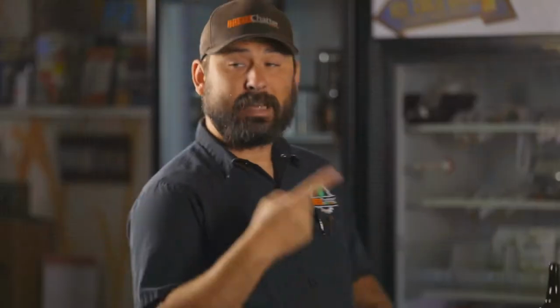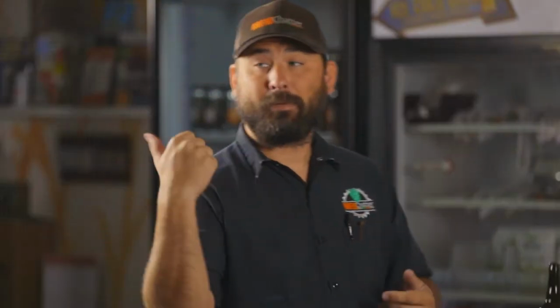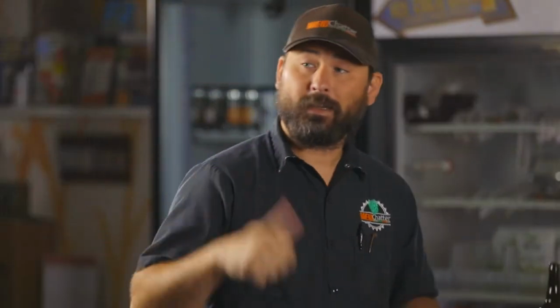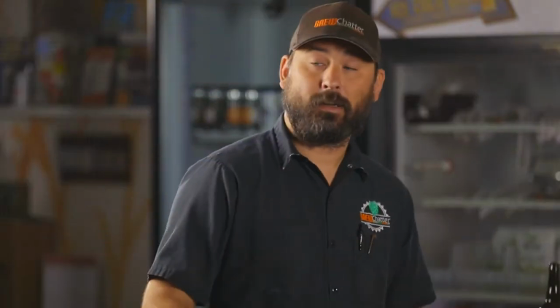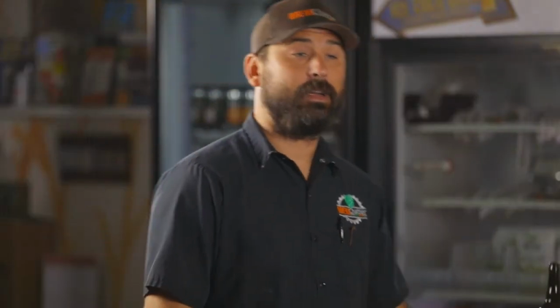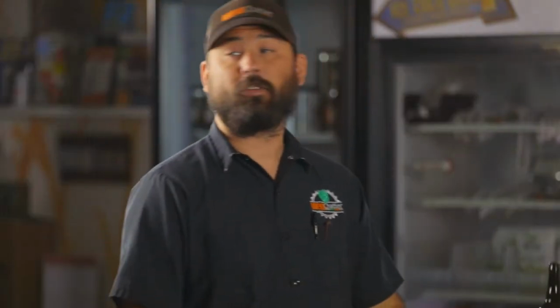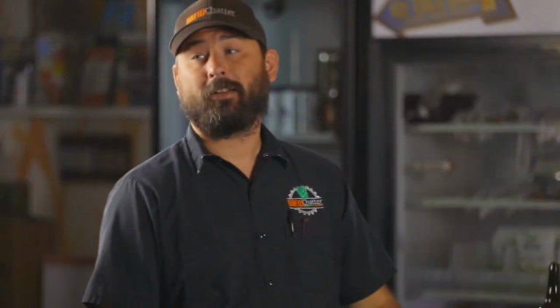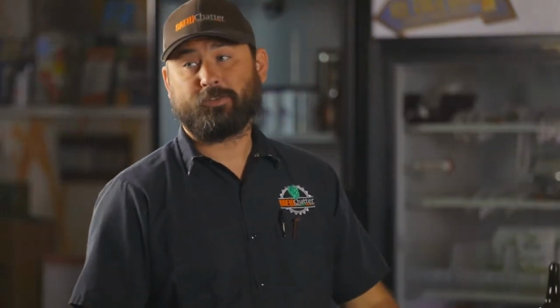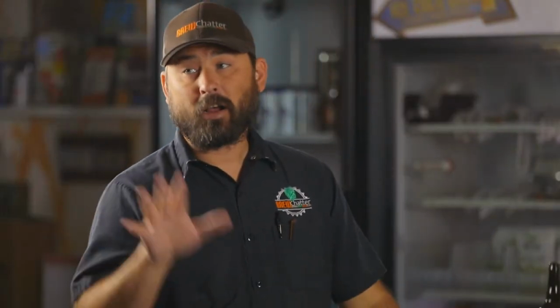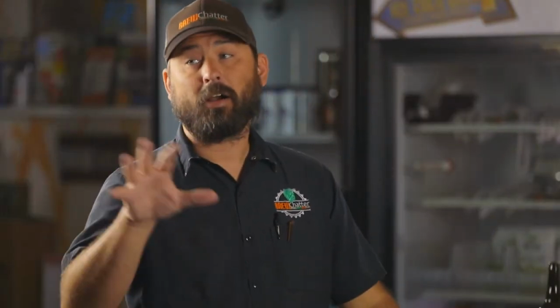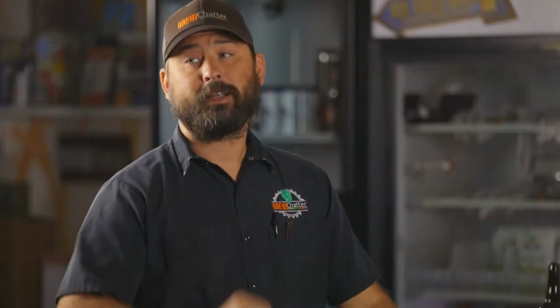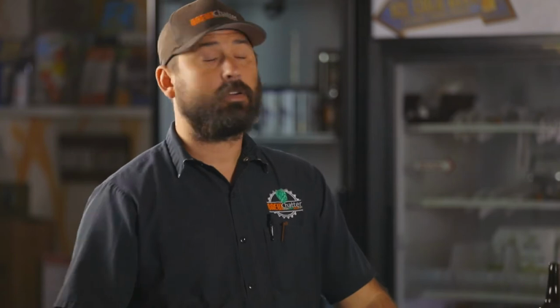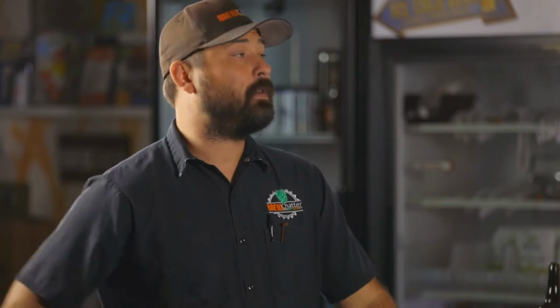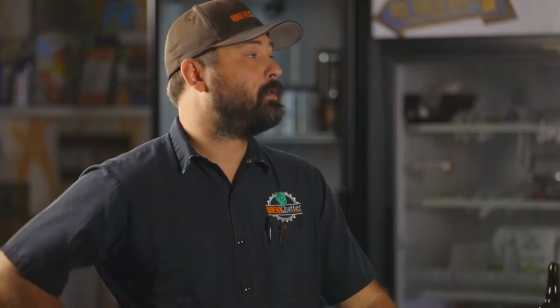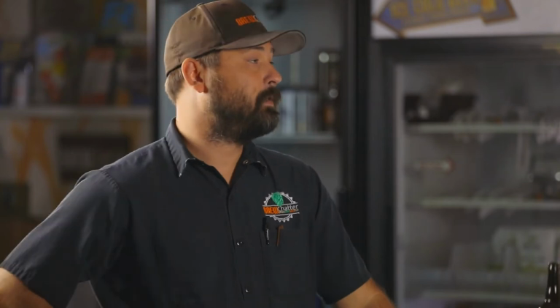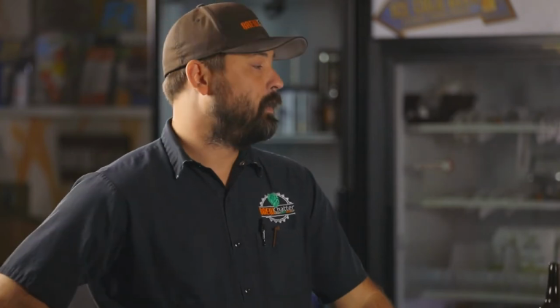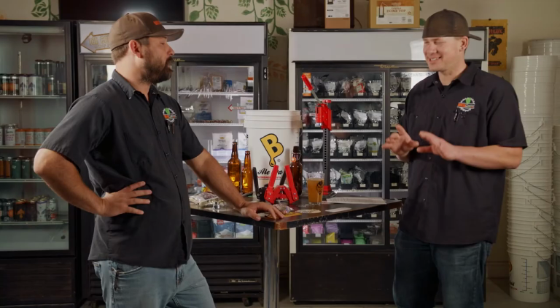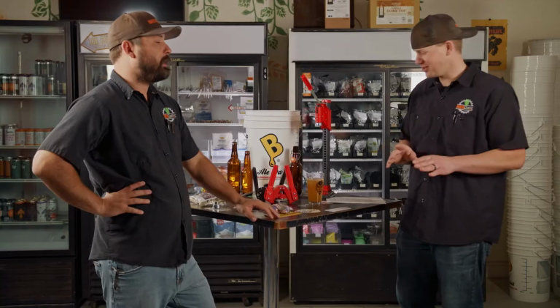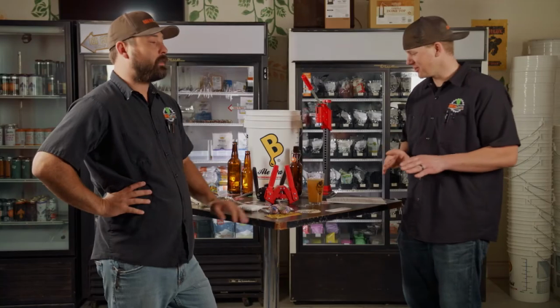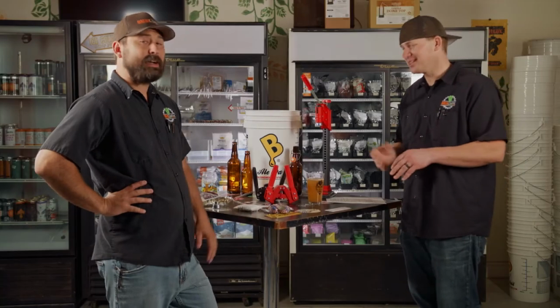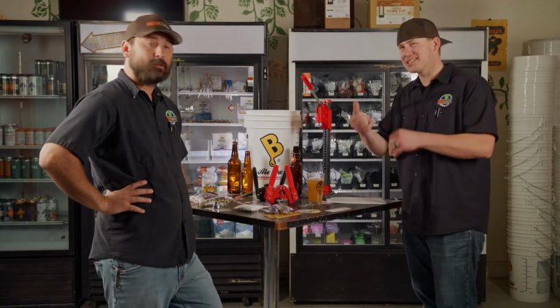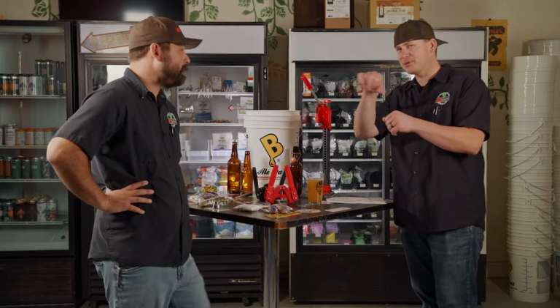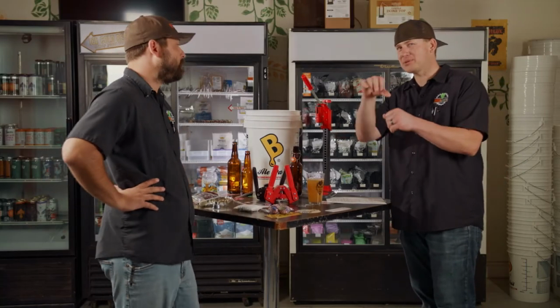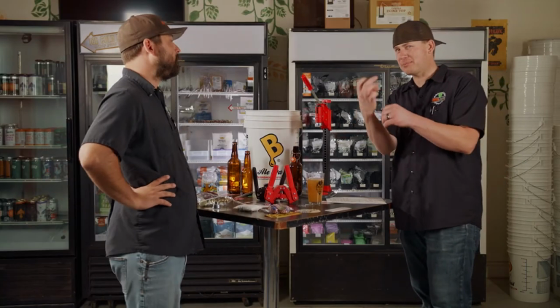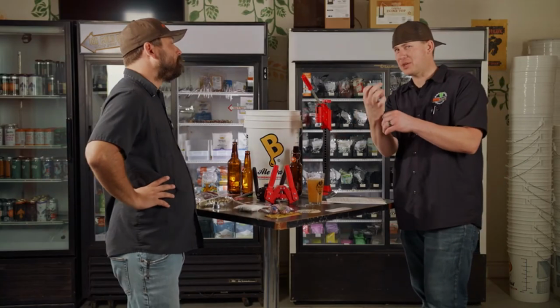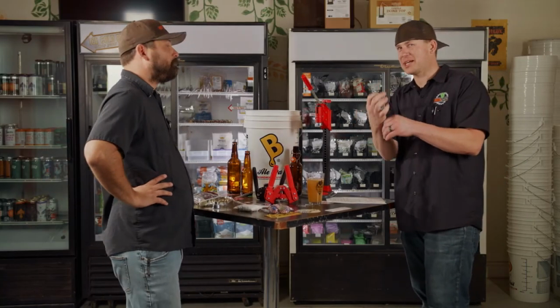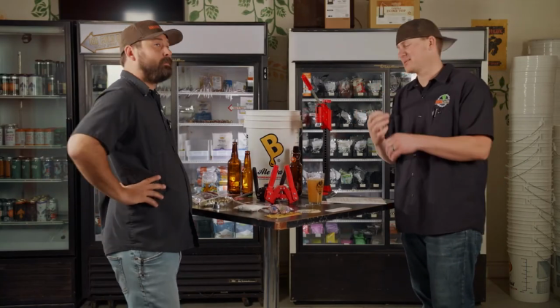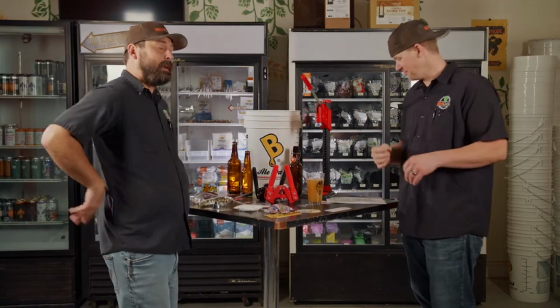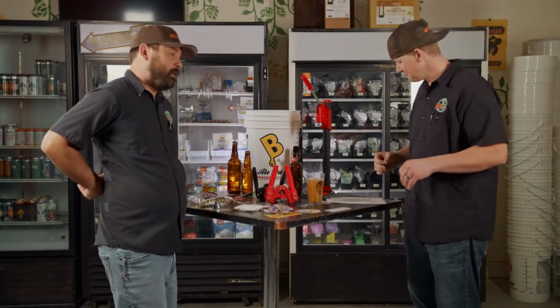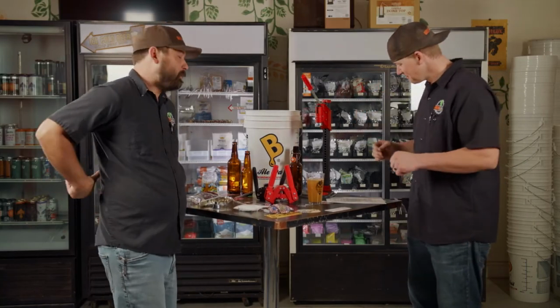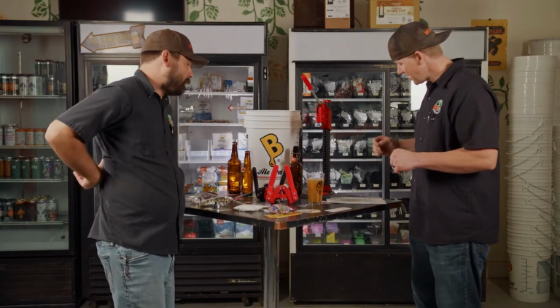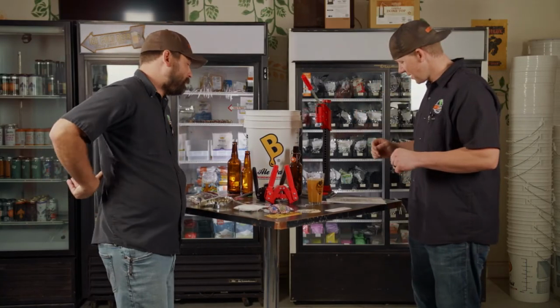This happened with a growler. Do not carbonate in a growler — unless it's the flip-top thick glass one.